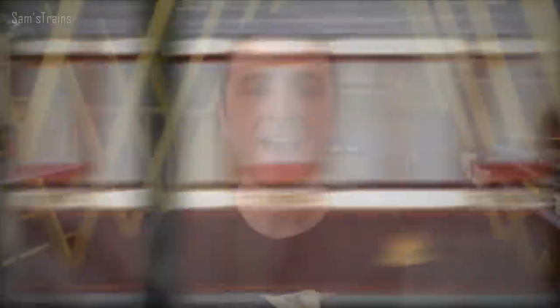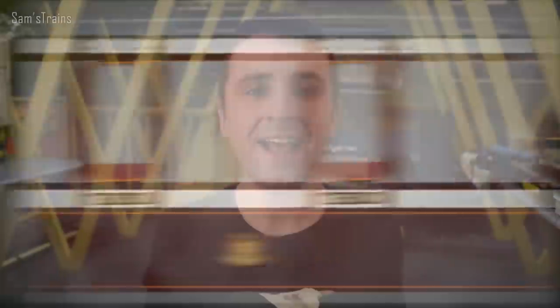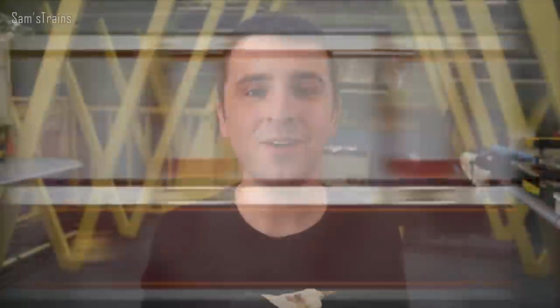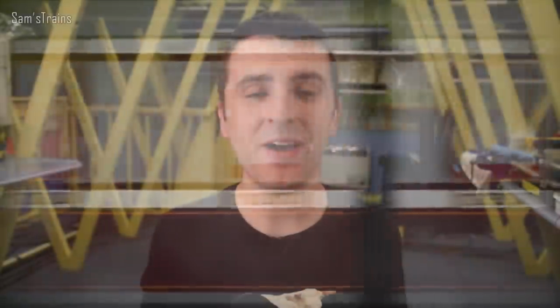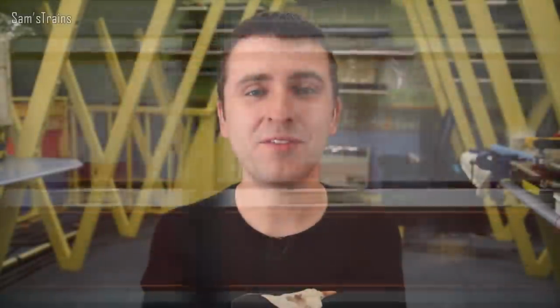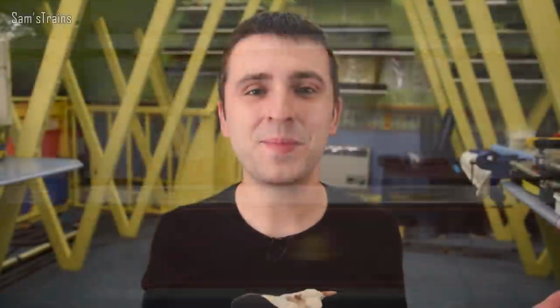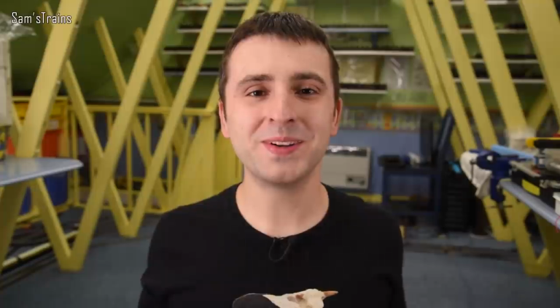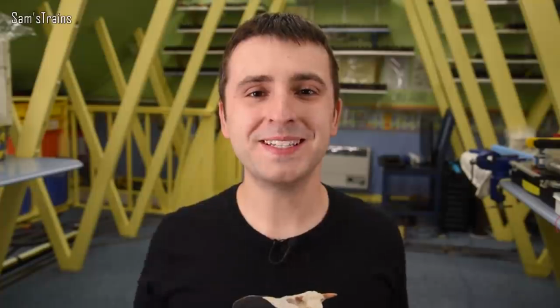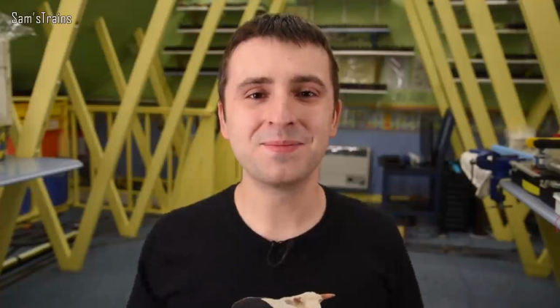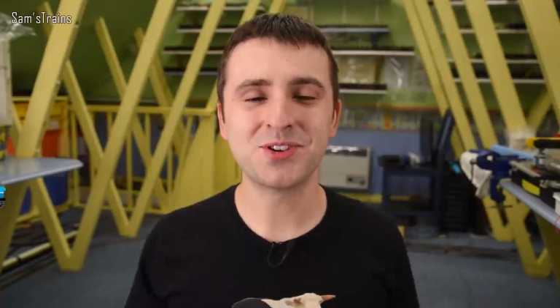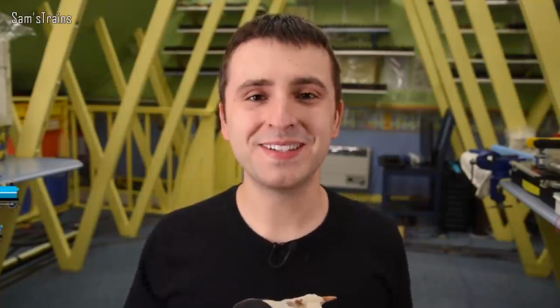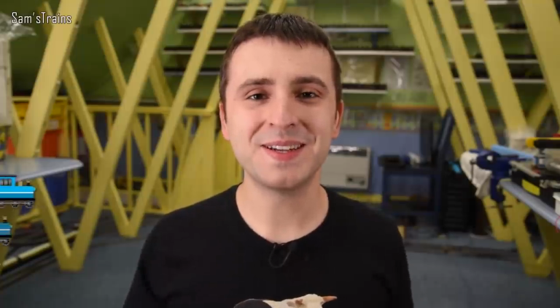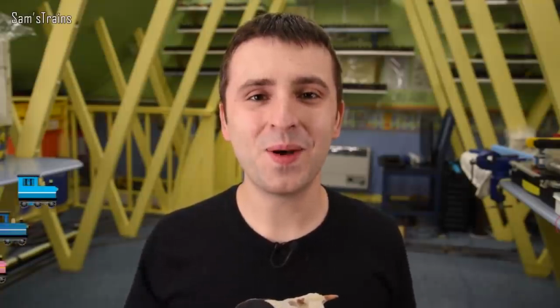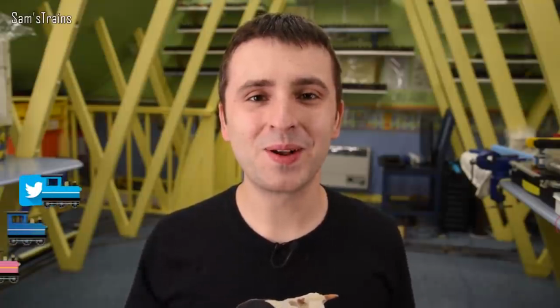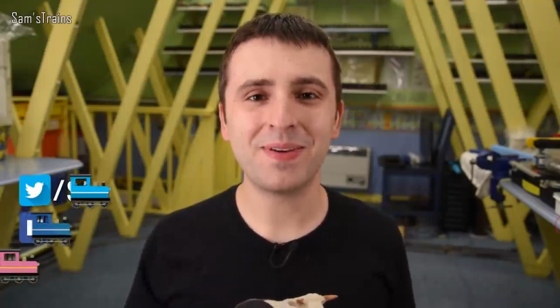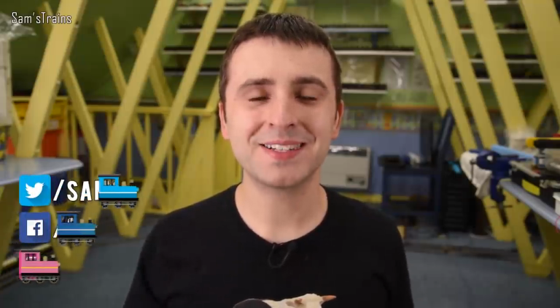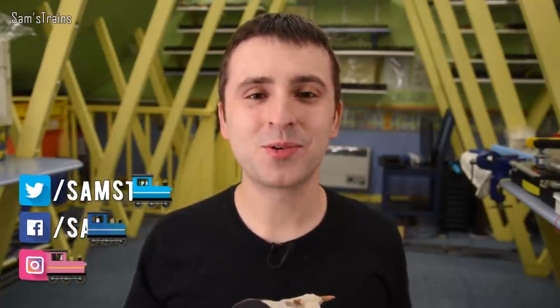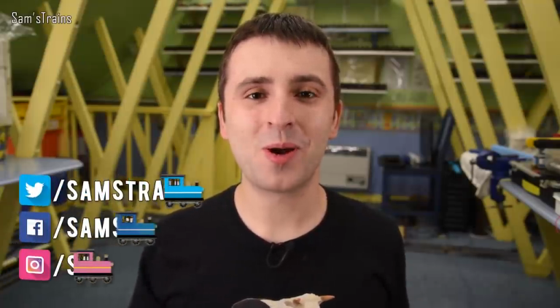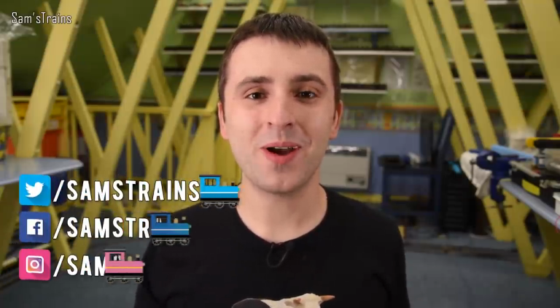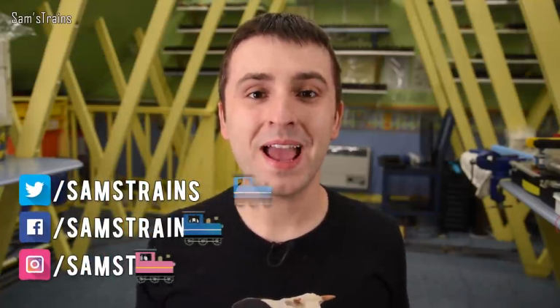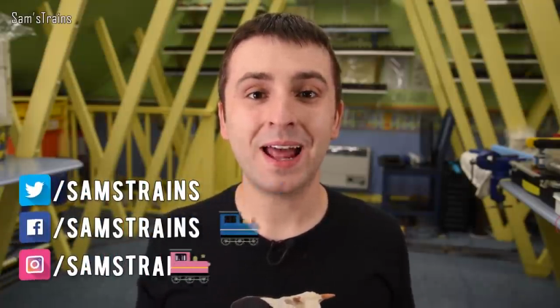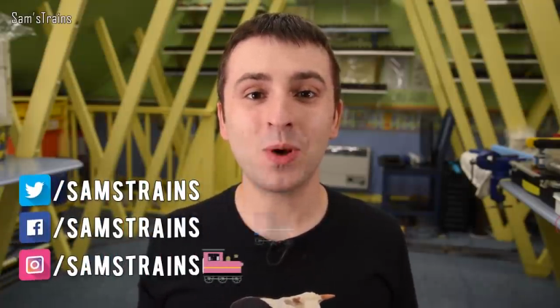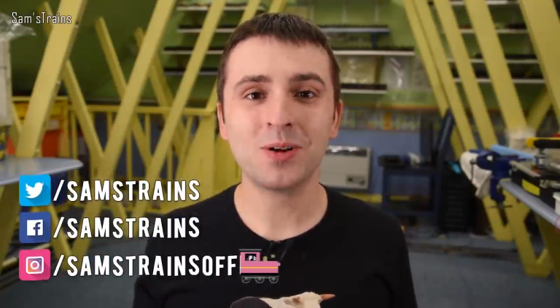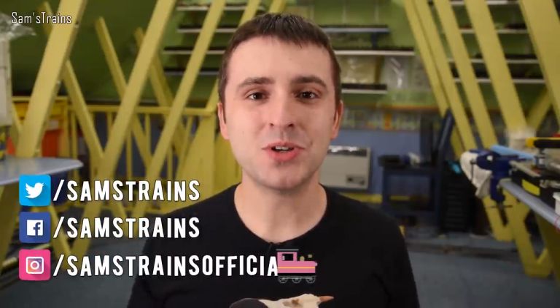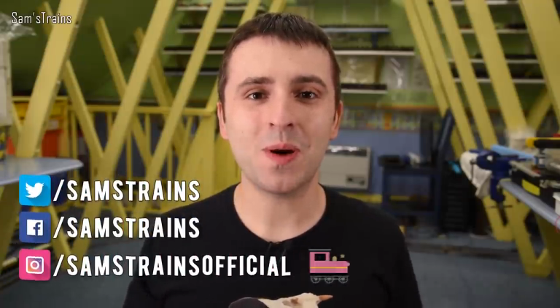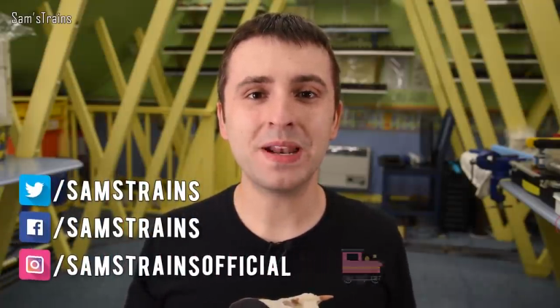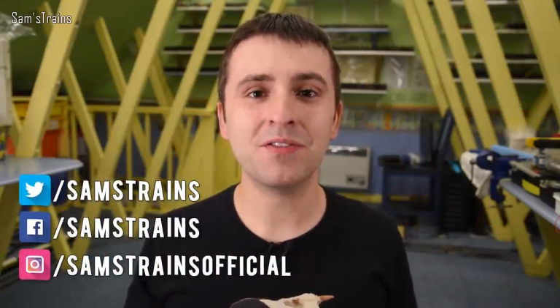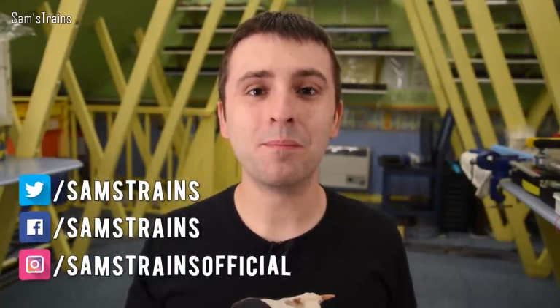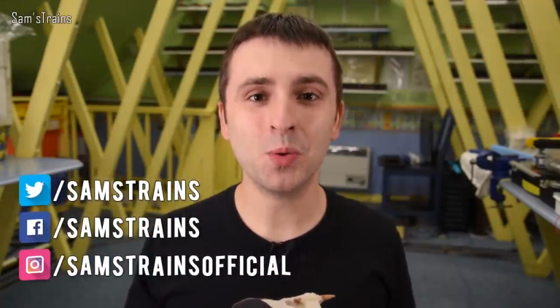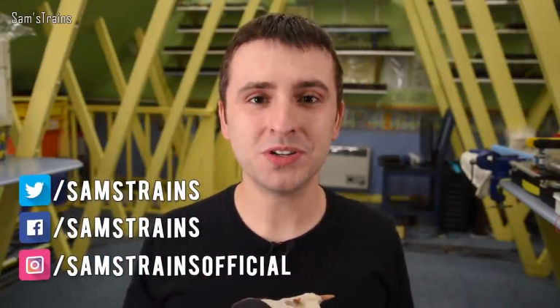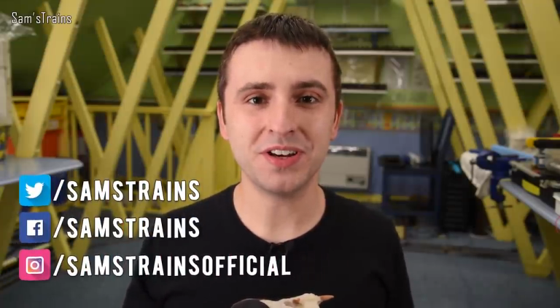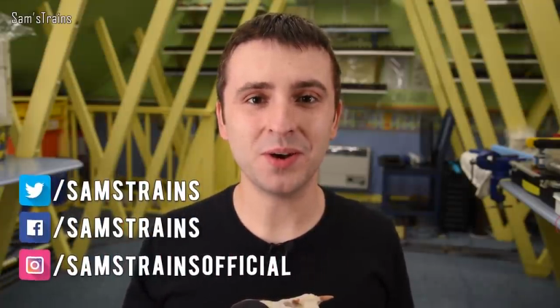Hello there everybody, Sam Strains here, welcome back to the railway and welcome to a bit of a bonus video.